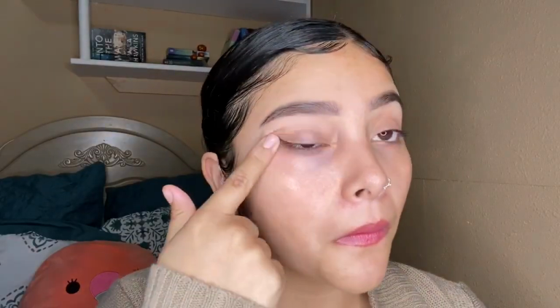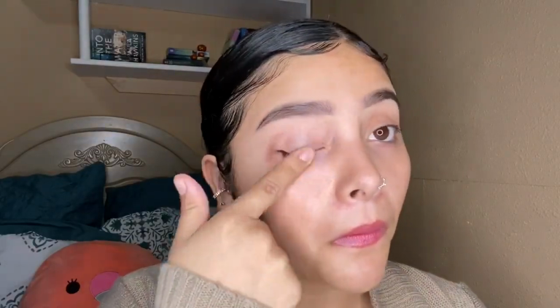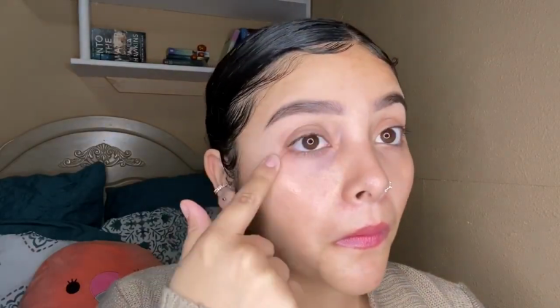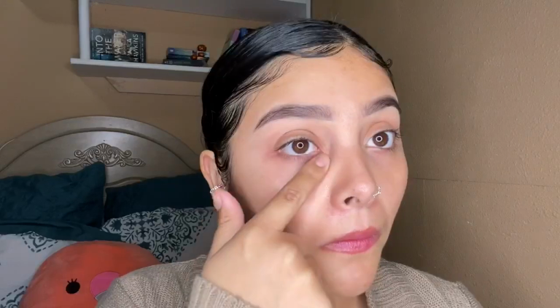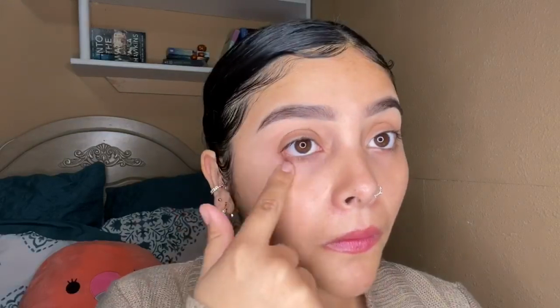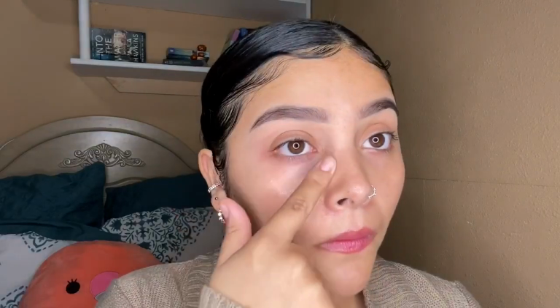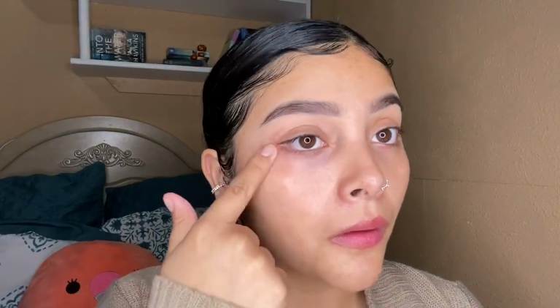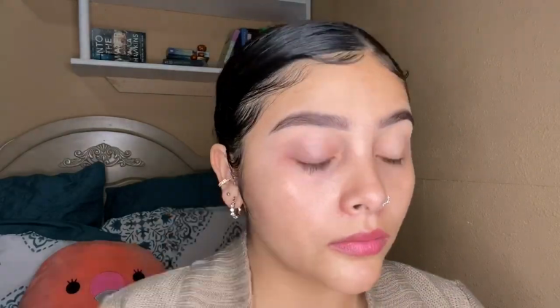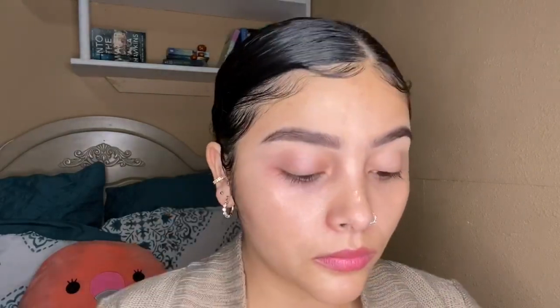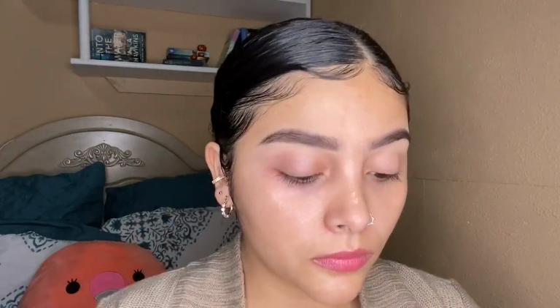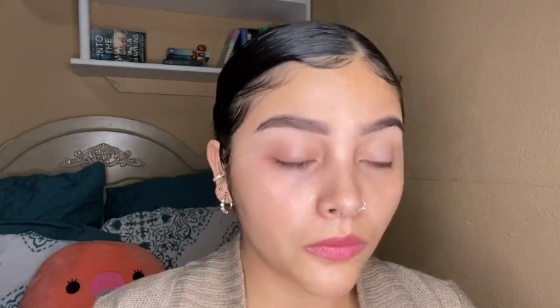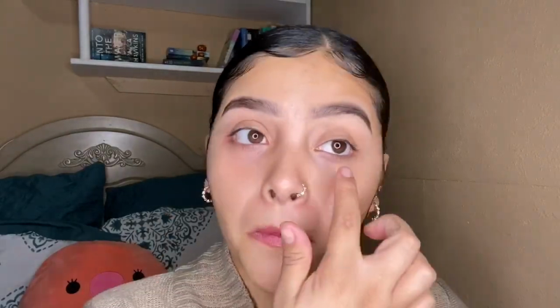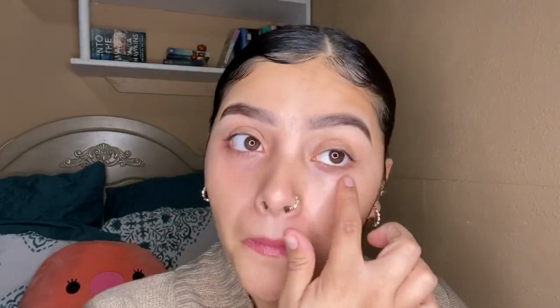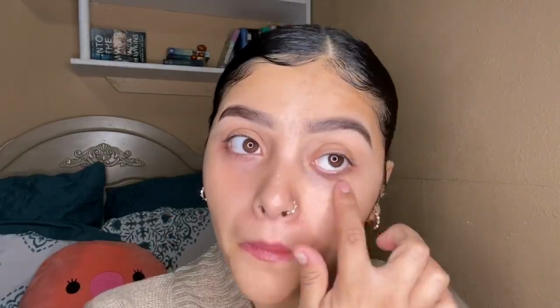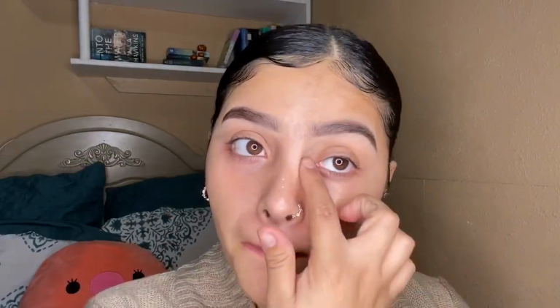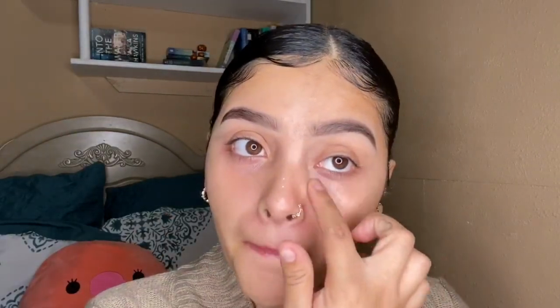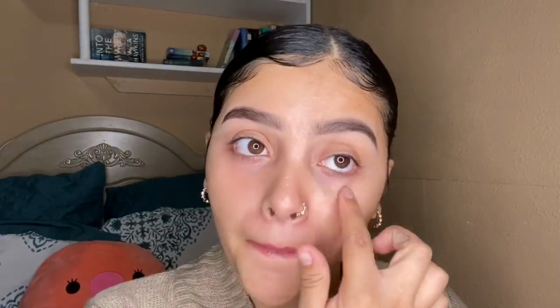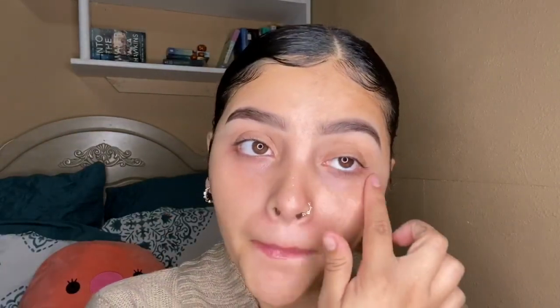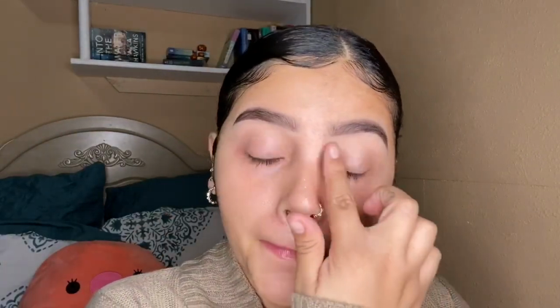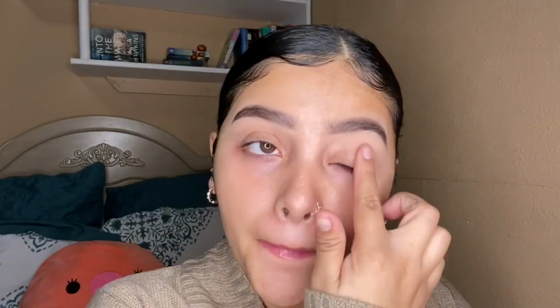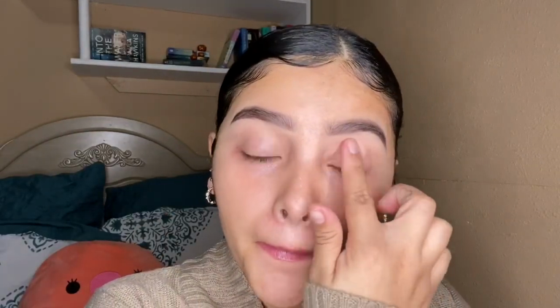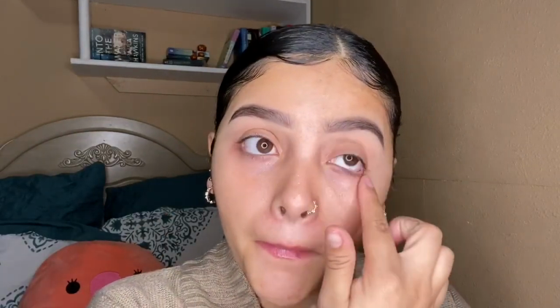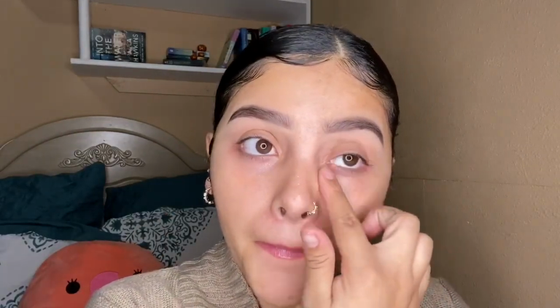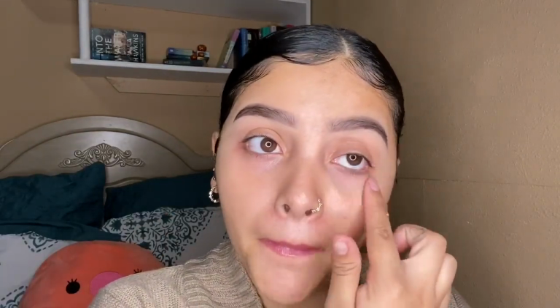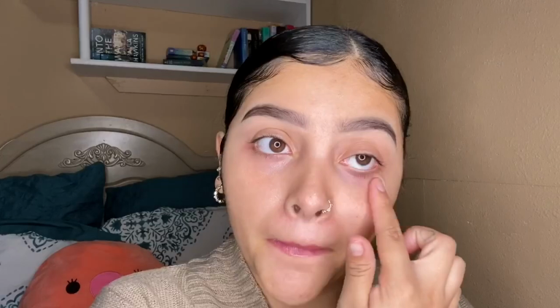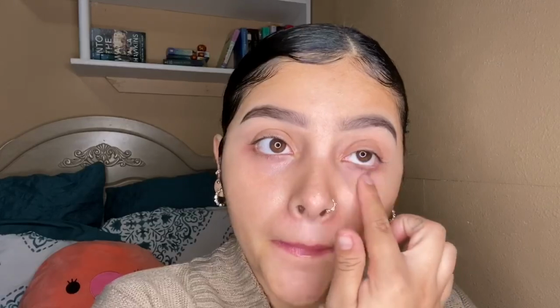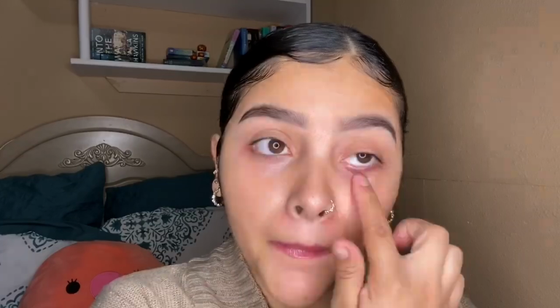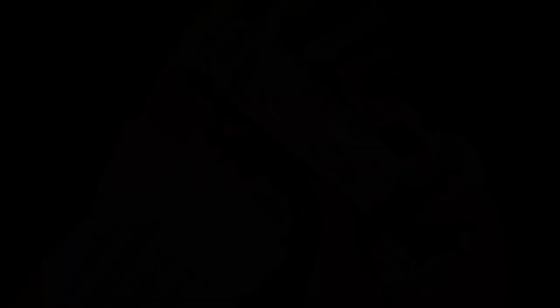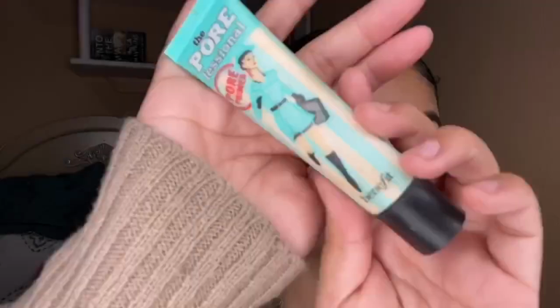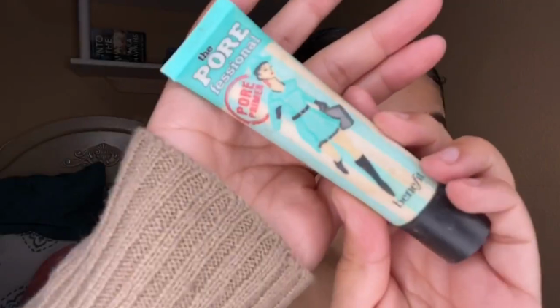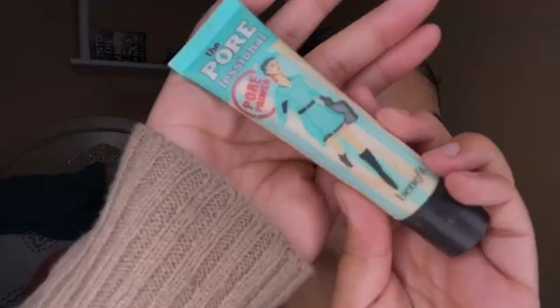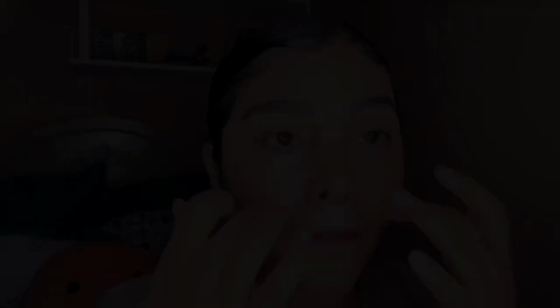For eye cream today I'm going in with the Puffy Eye Attack from Soap and Glory, and this is supposed to help eliminate dark circles and puffiness around the eye area.